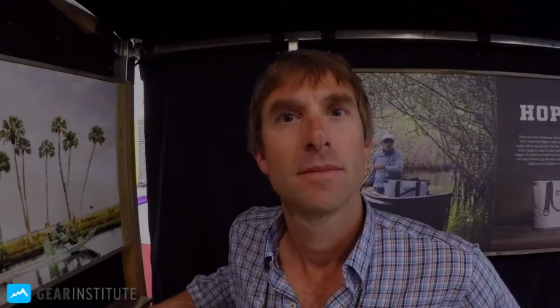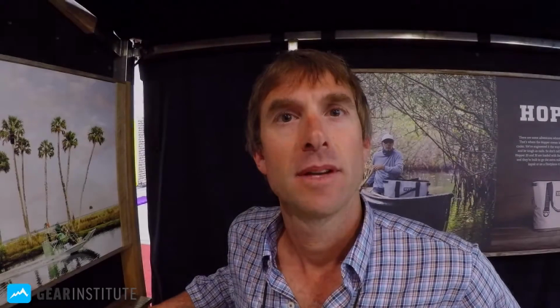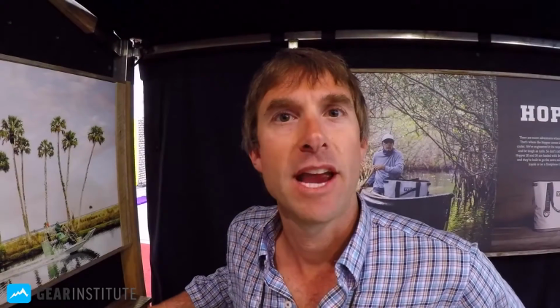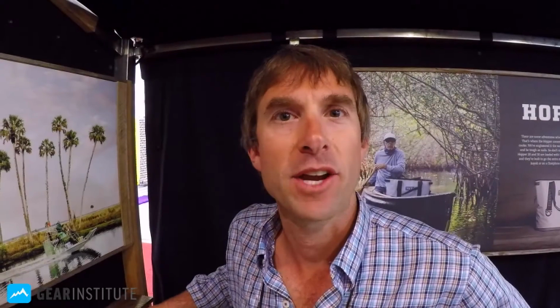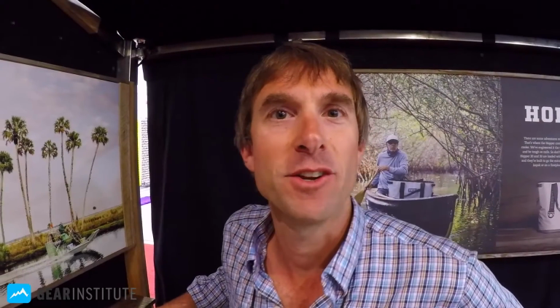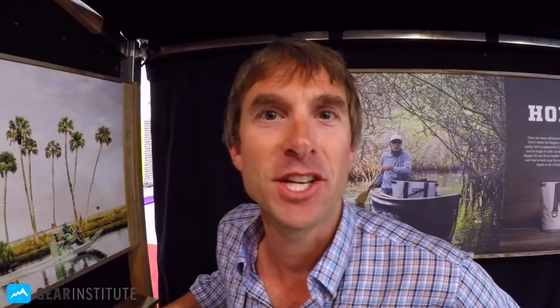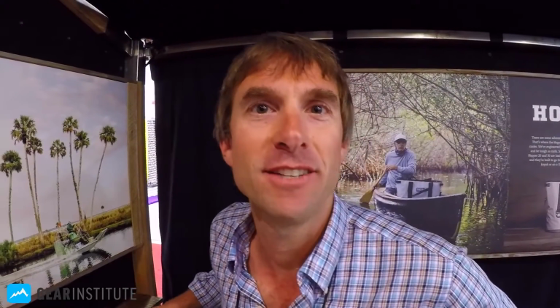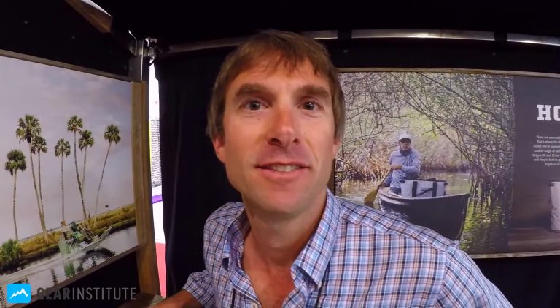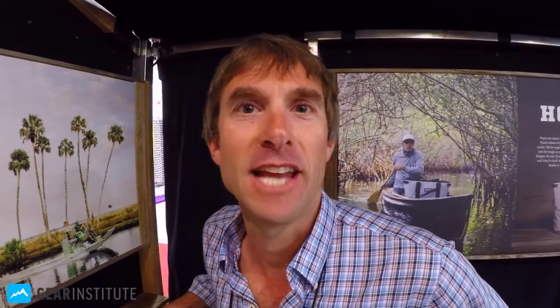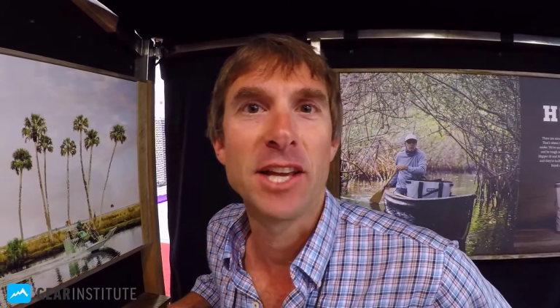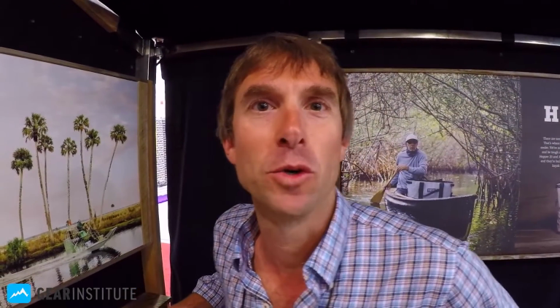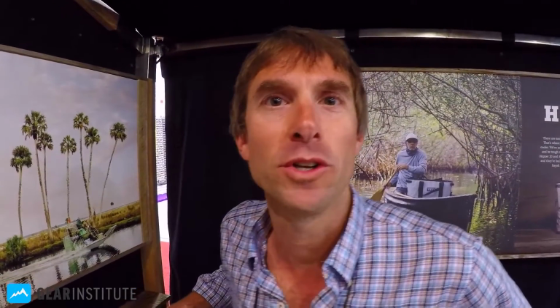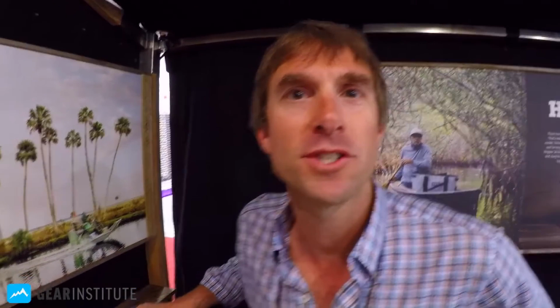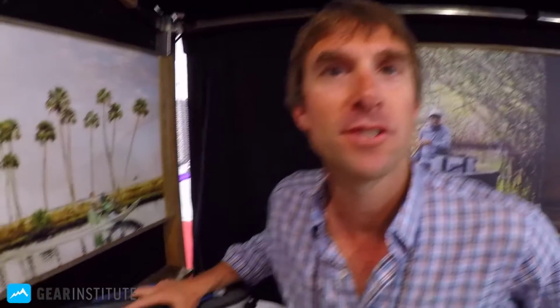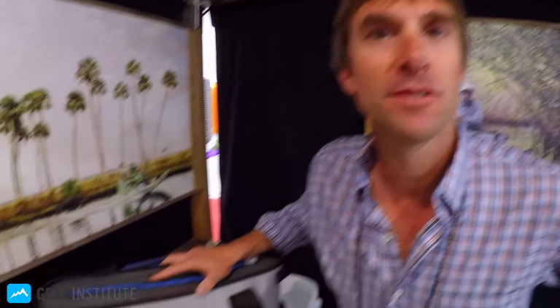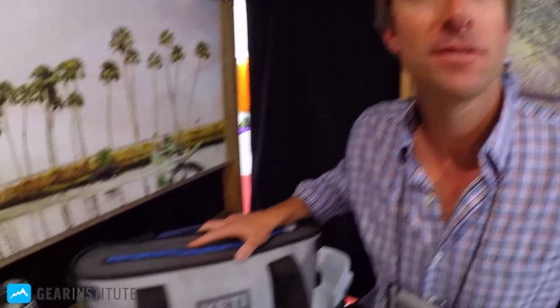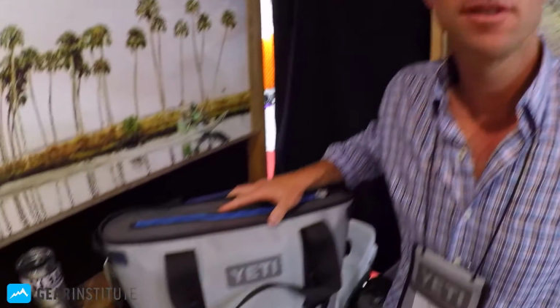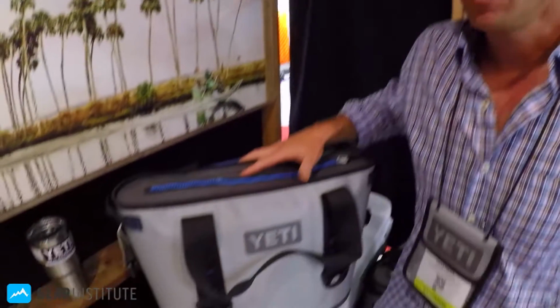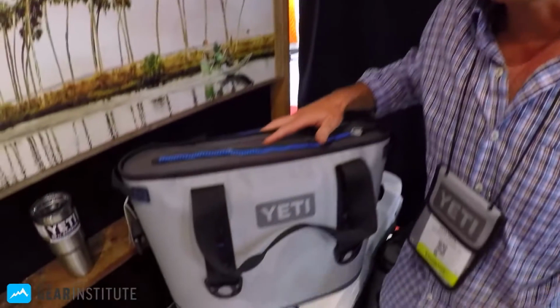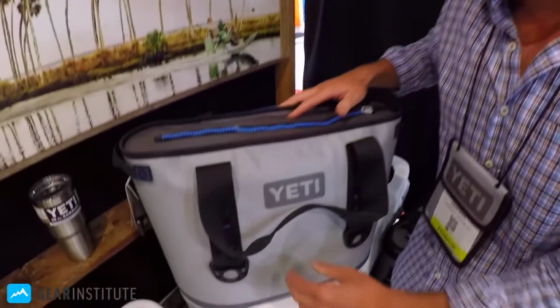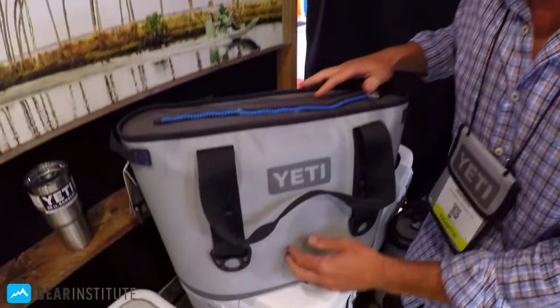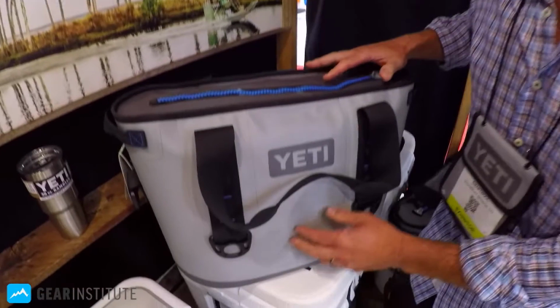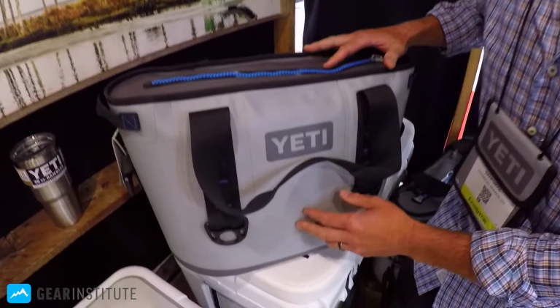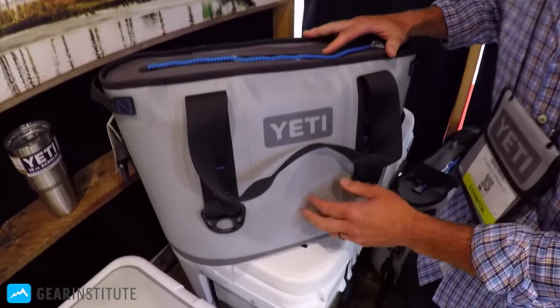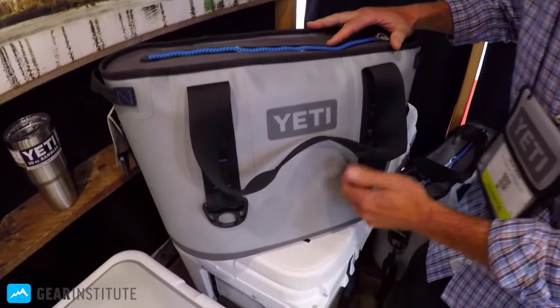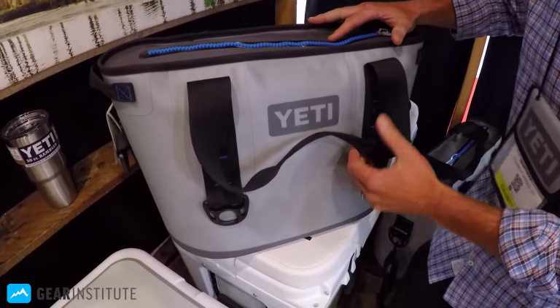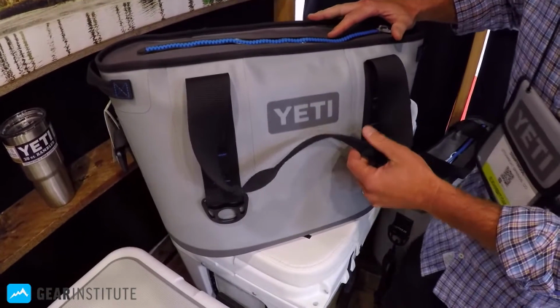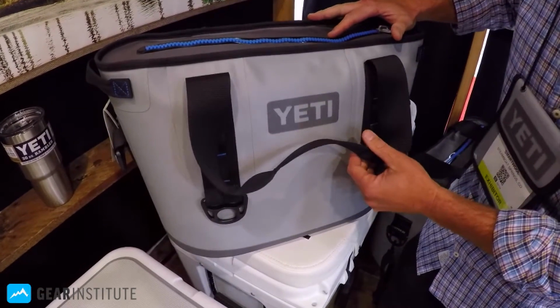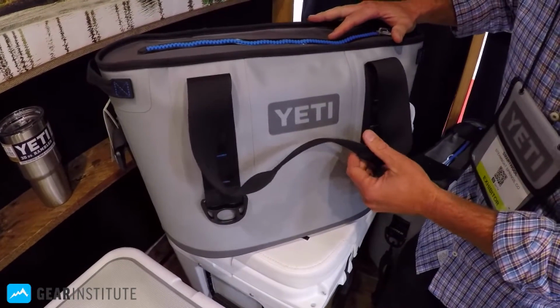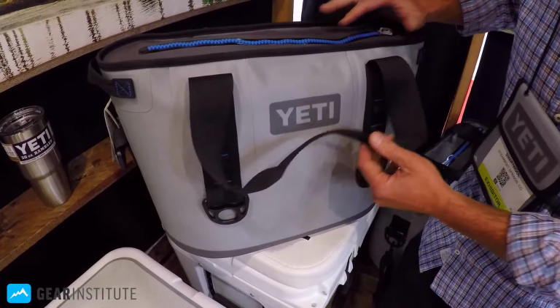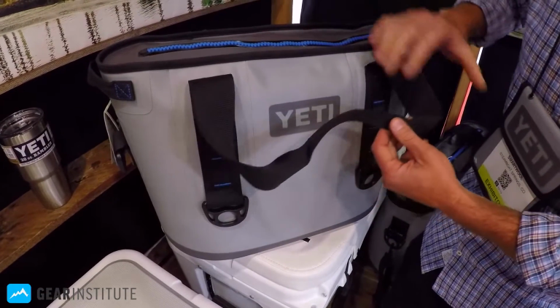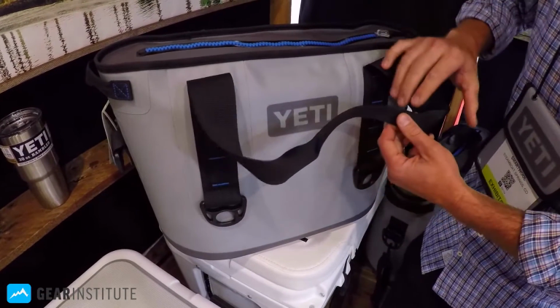Eric Henderson, Yeti Coolers. This is the new Hopper 20 for the Summer Outdoor Show.